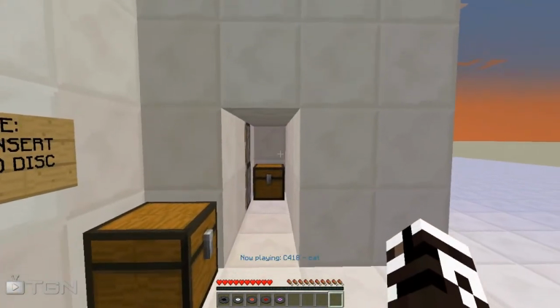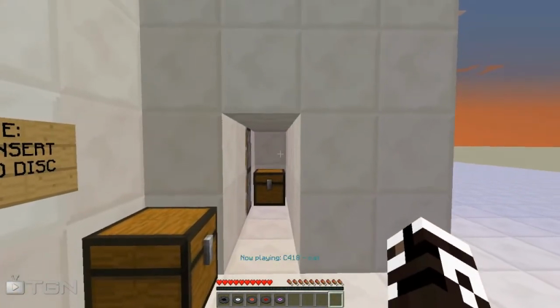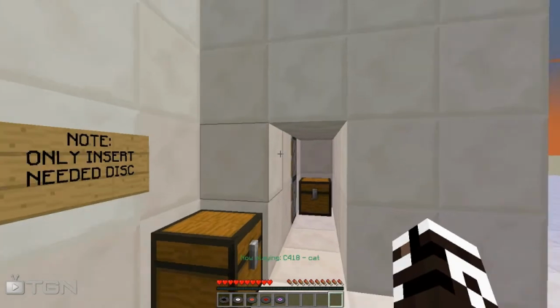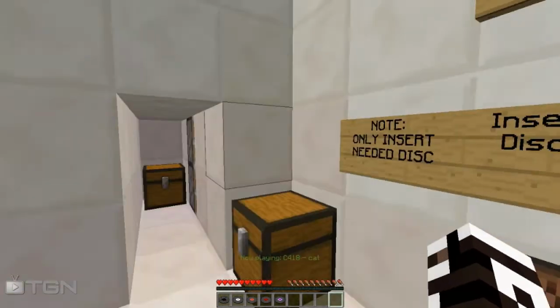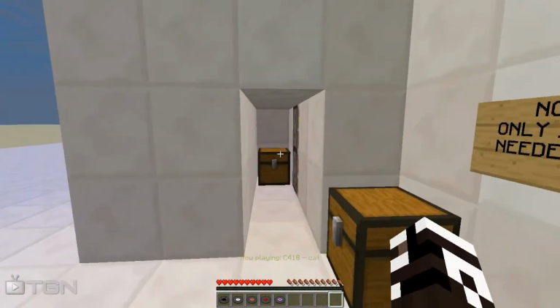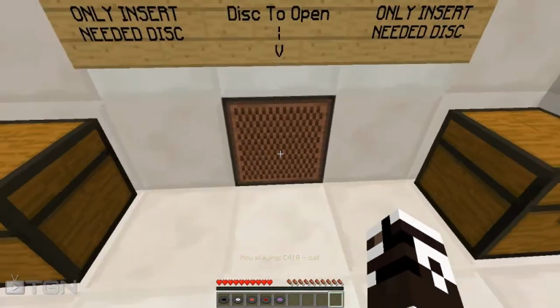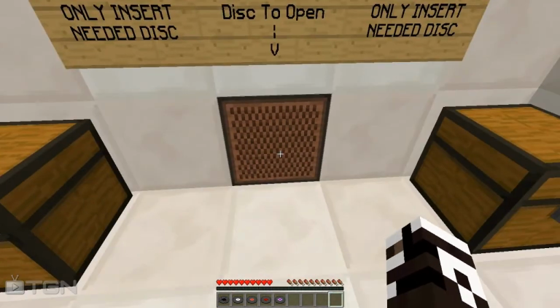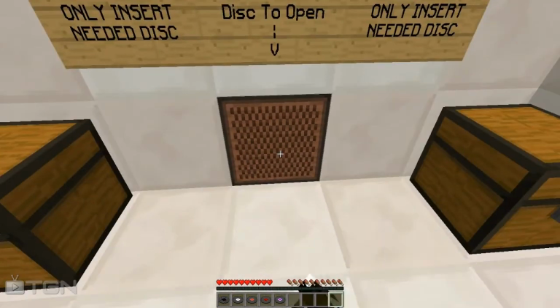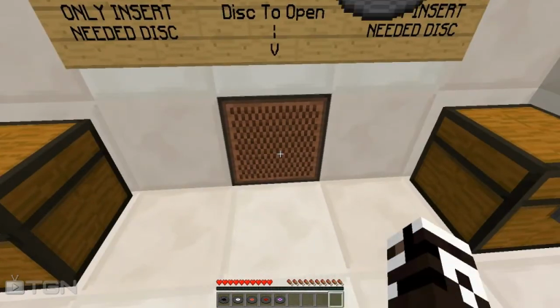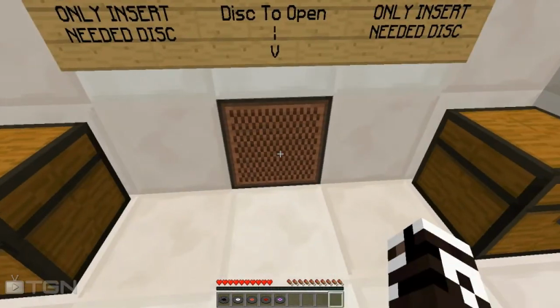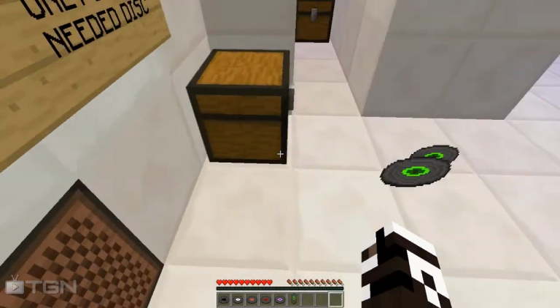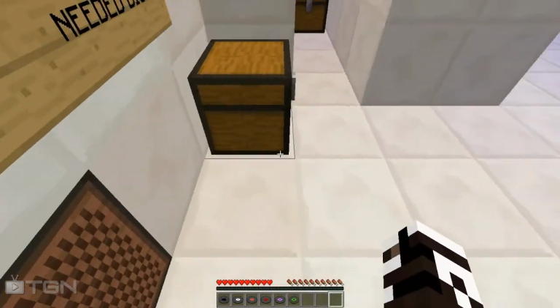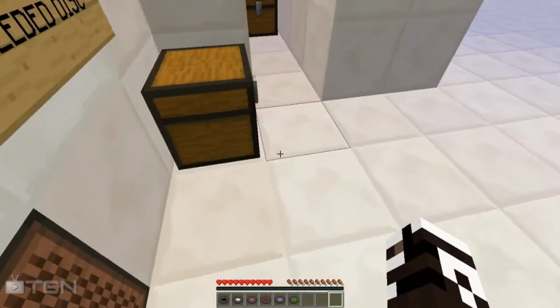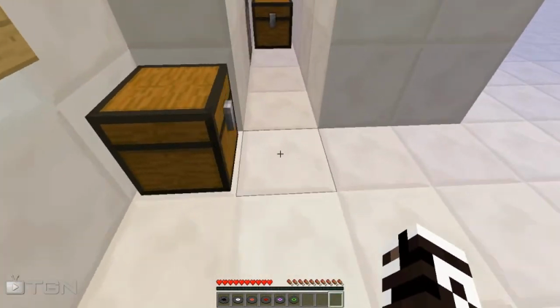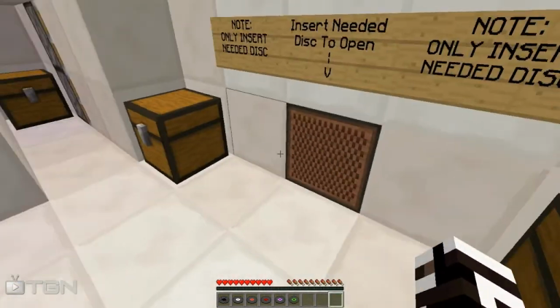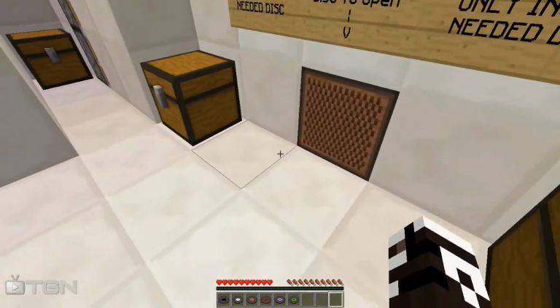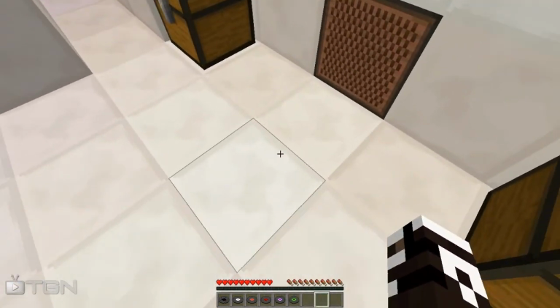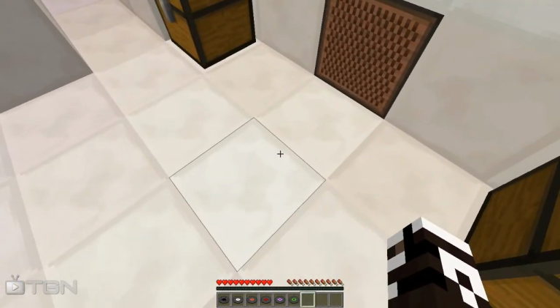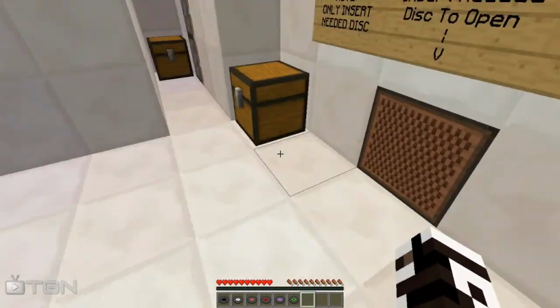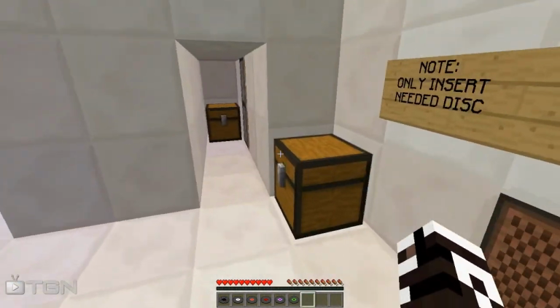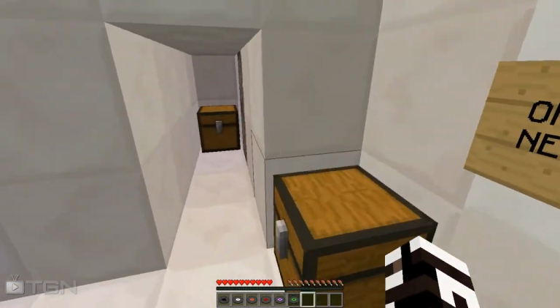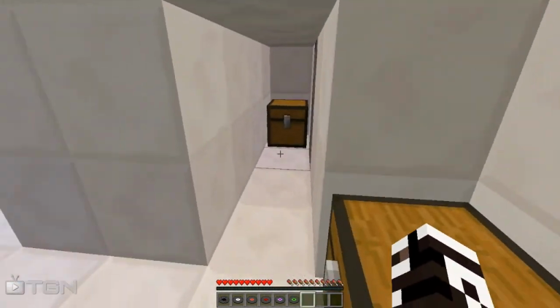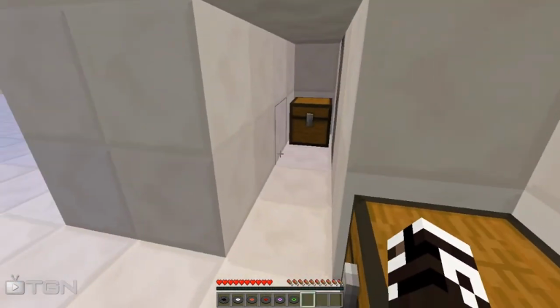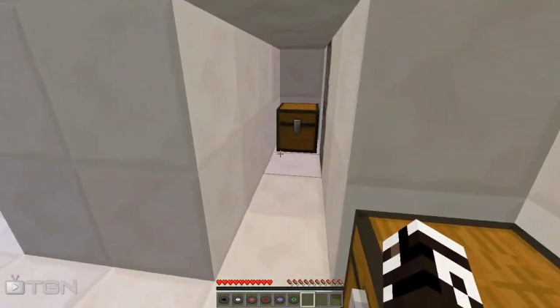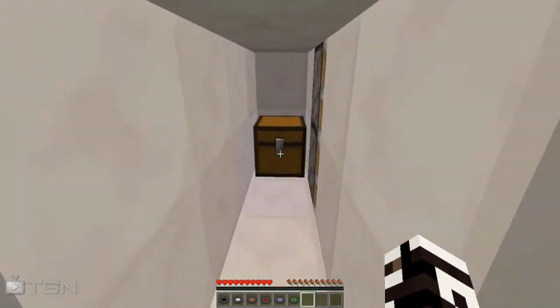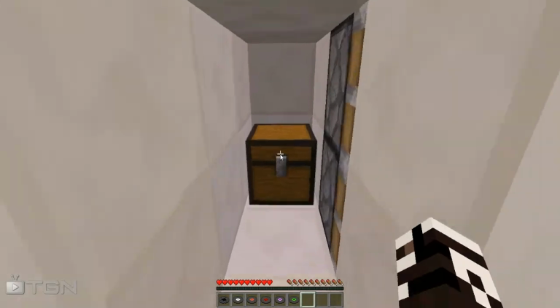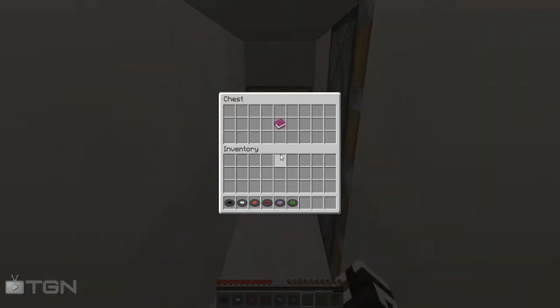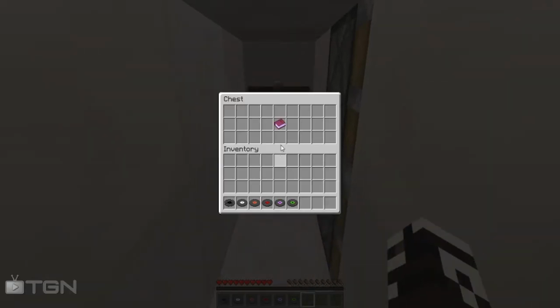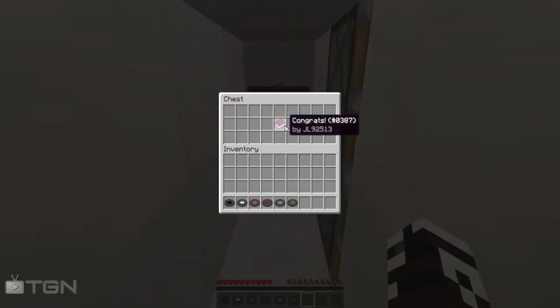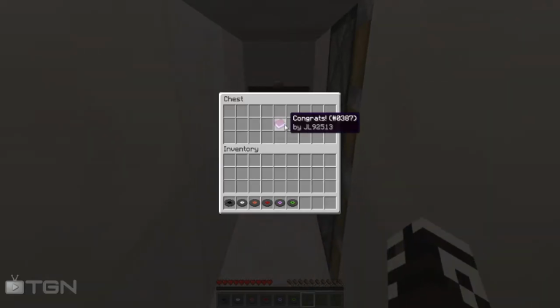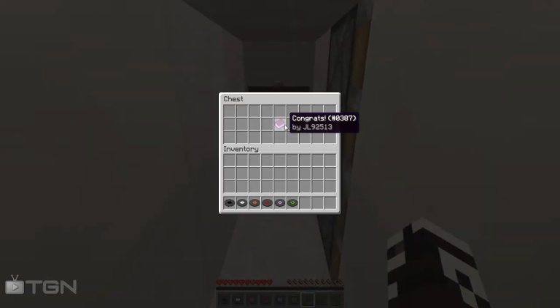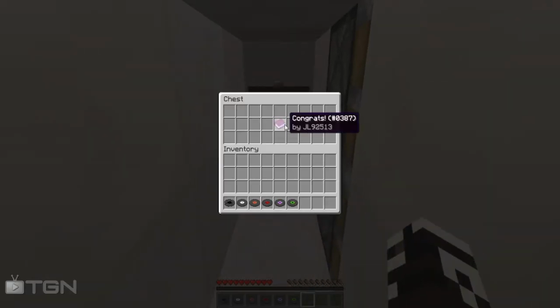And then as you can see, two of the doors open. You can also take out the music disk and nothing will happen. Let's see what's inside the chest — a book!